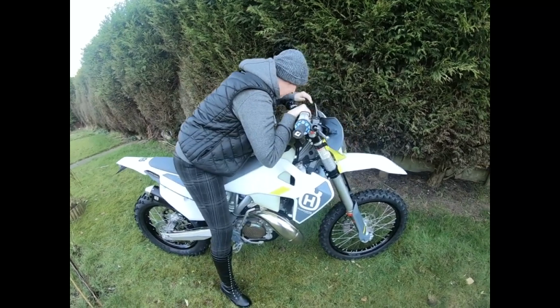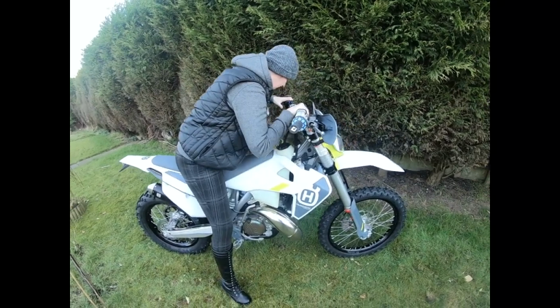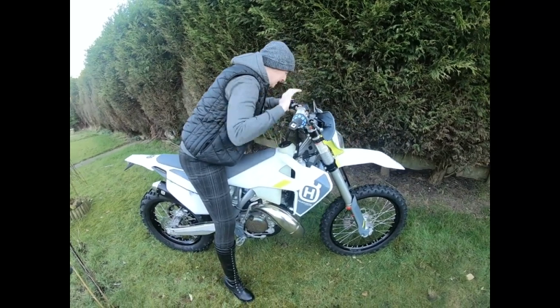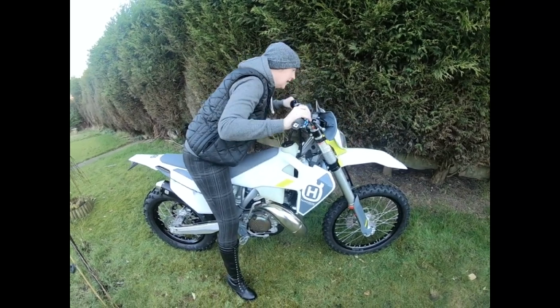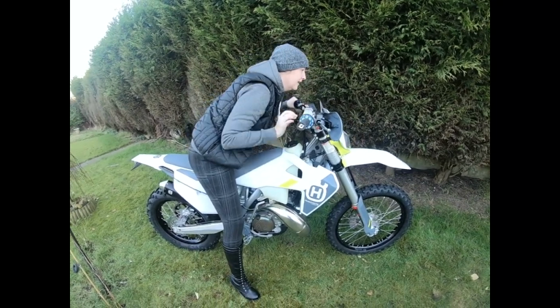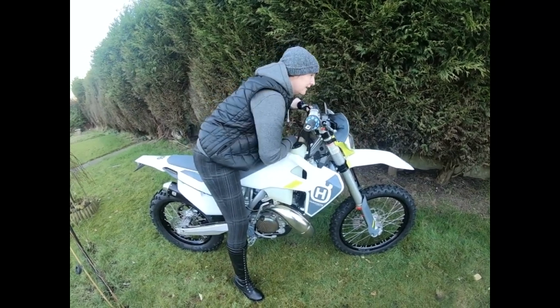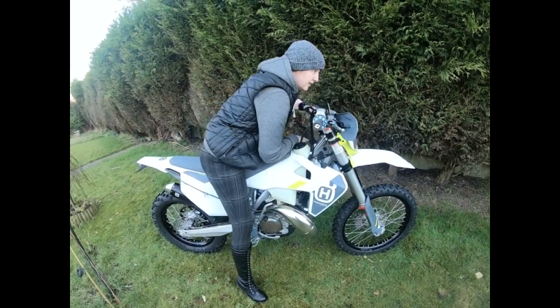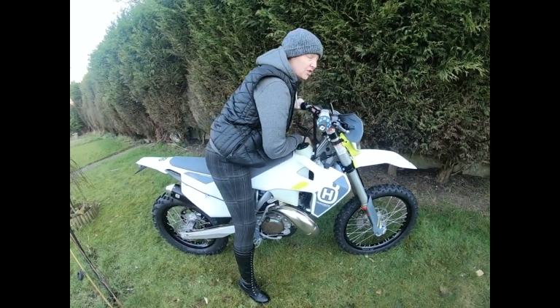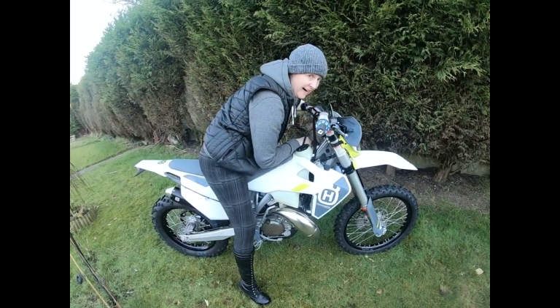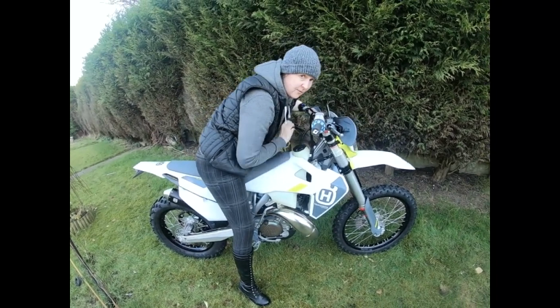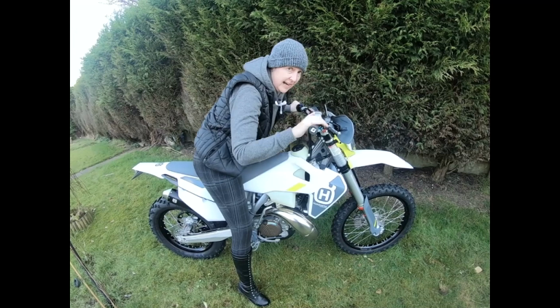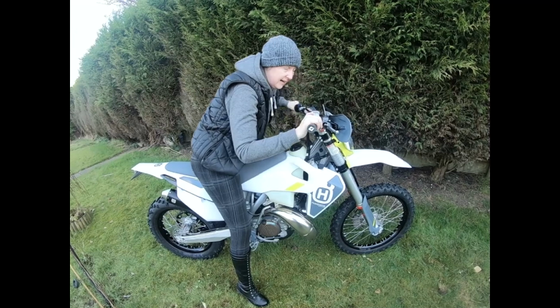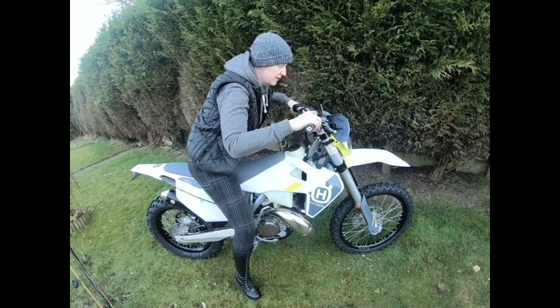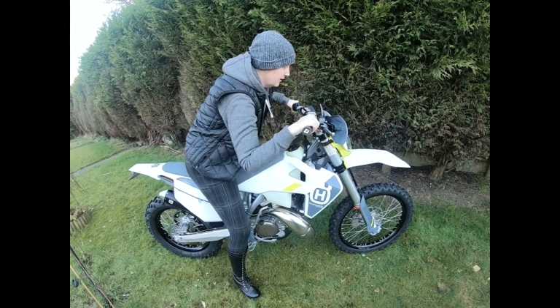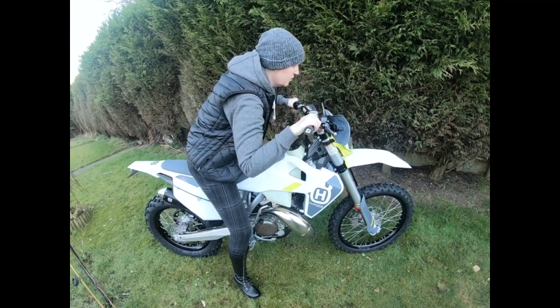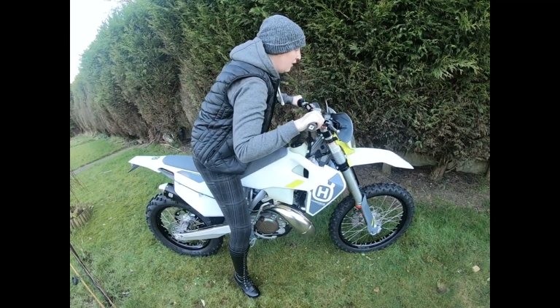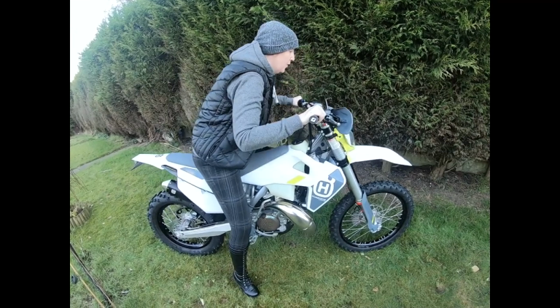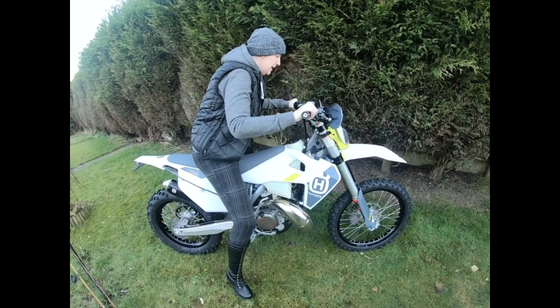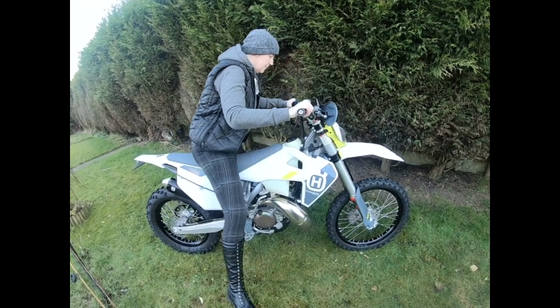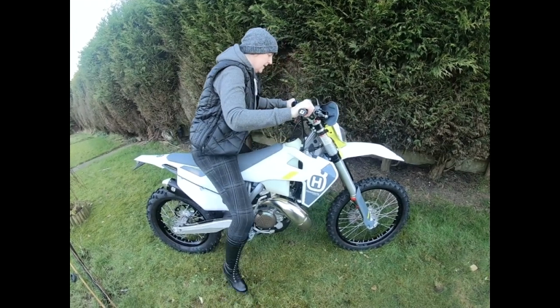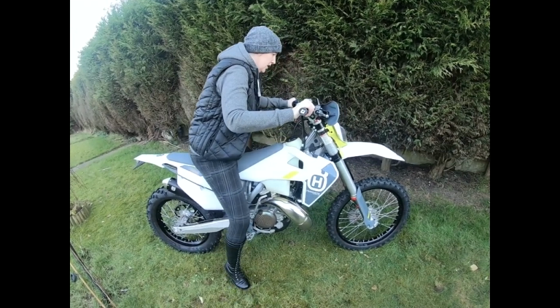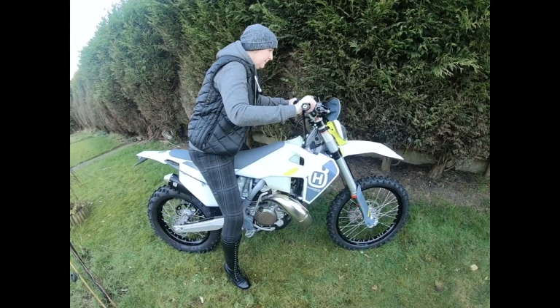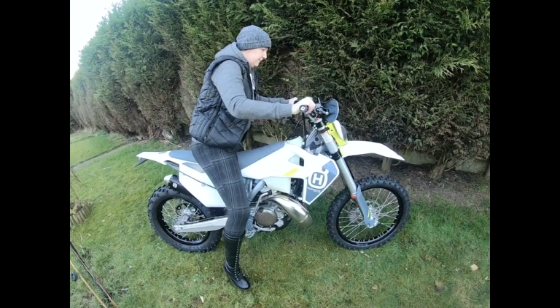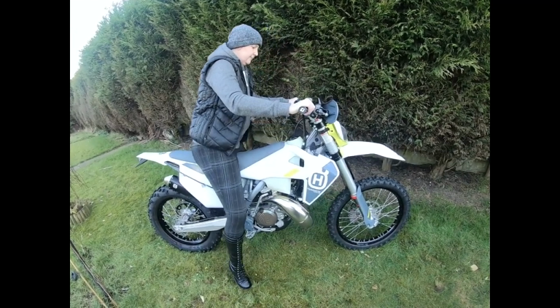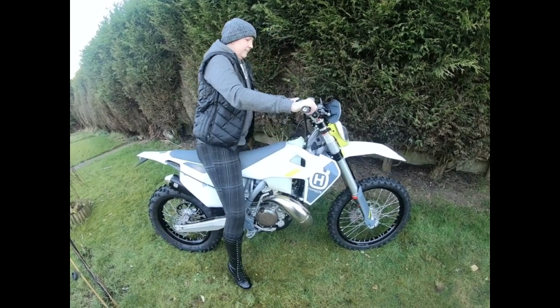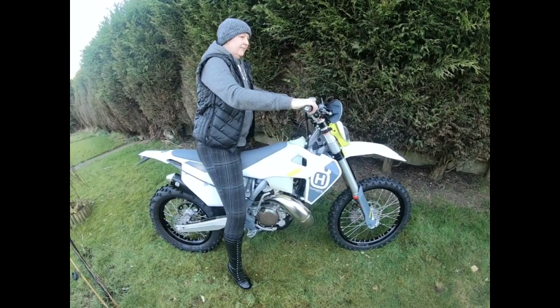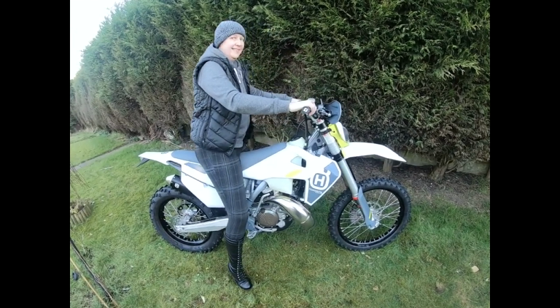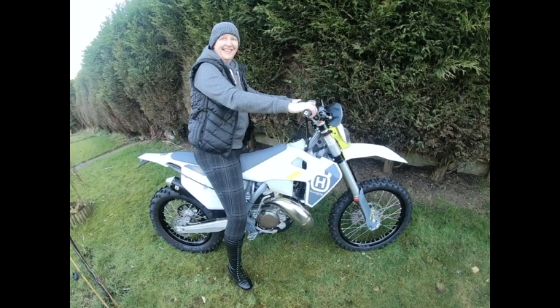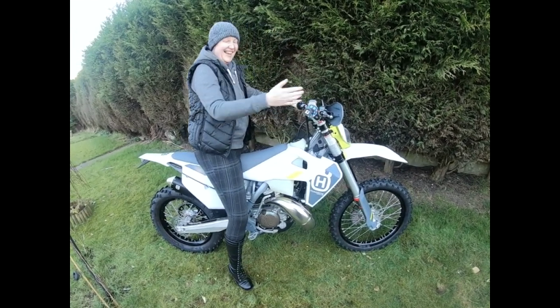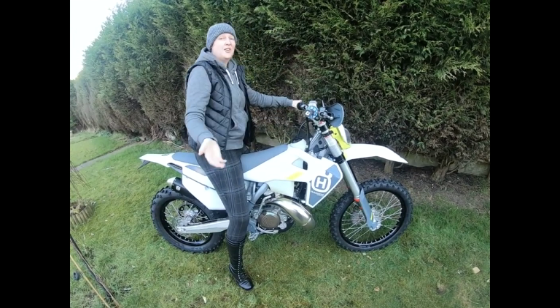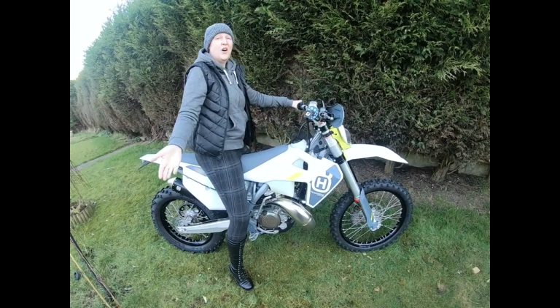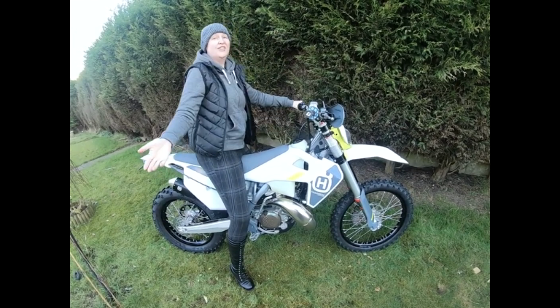And then just gracefully shuffle into position and you're on.